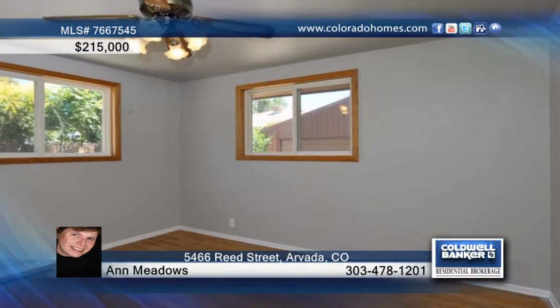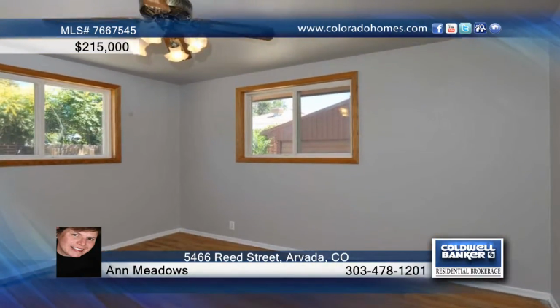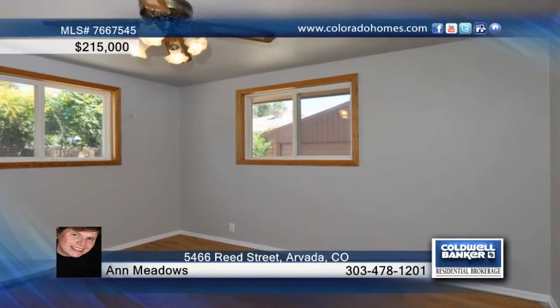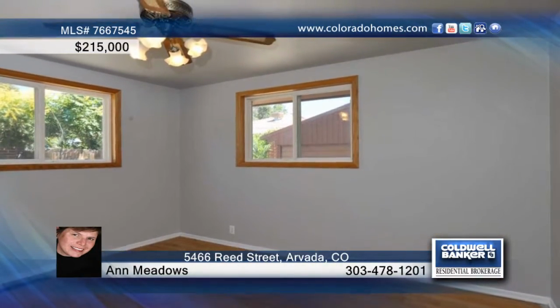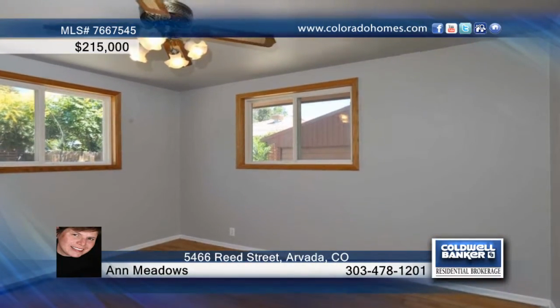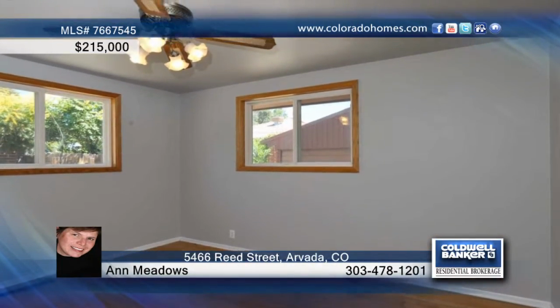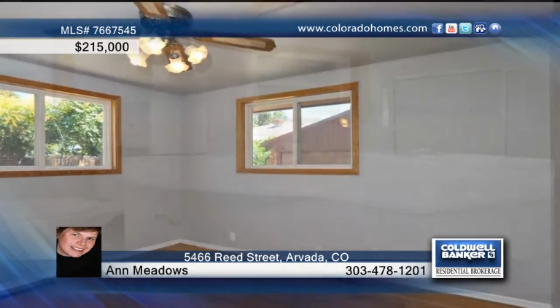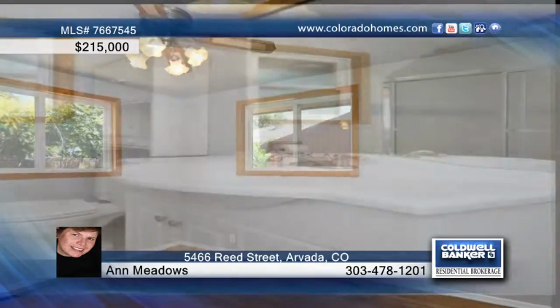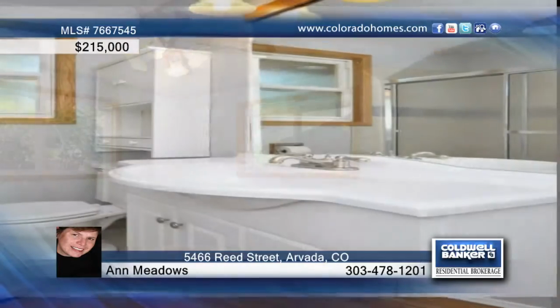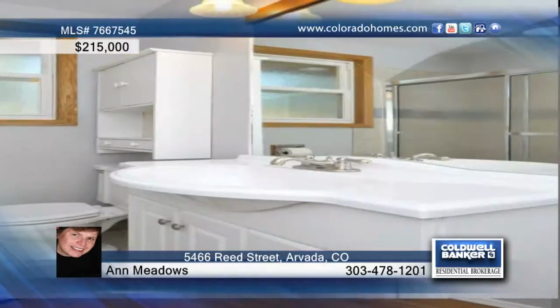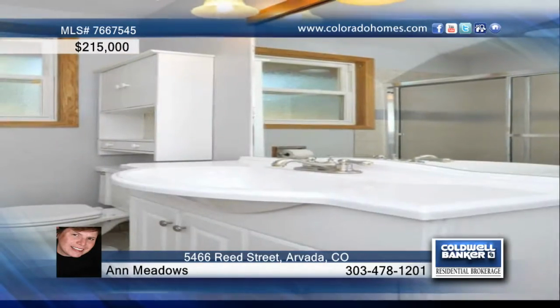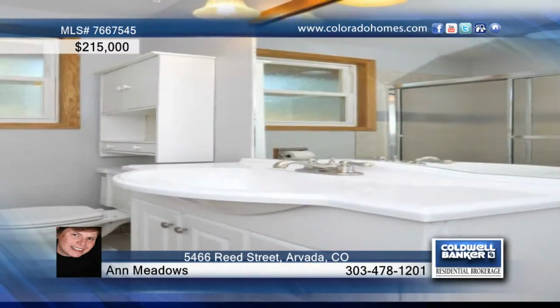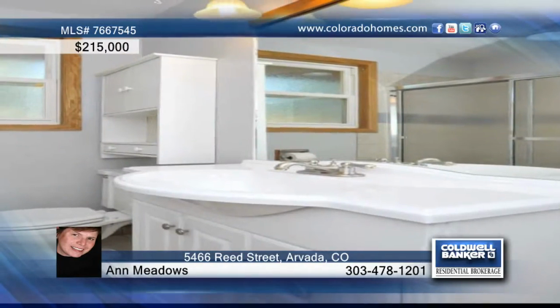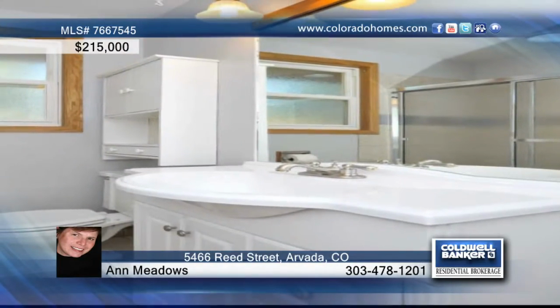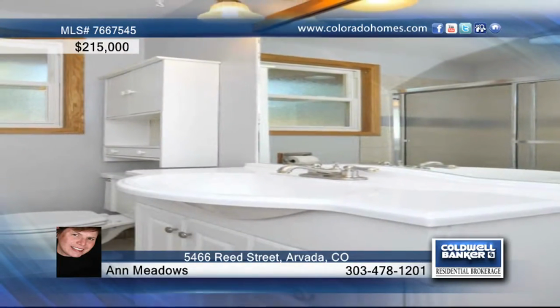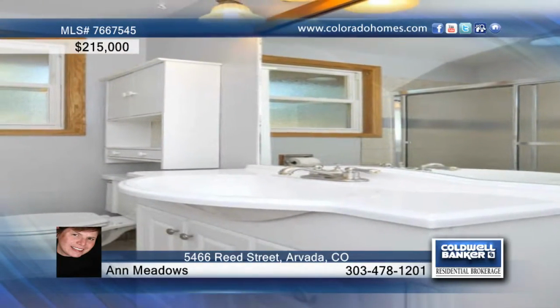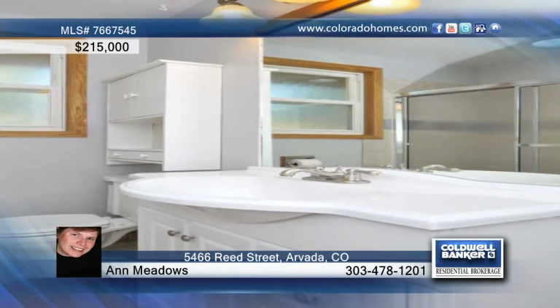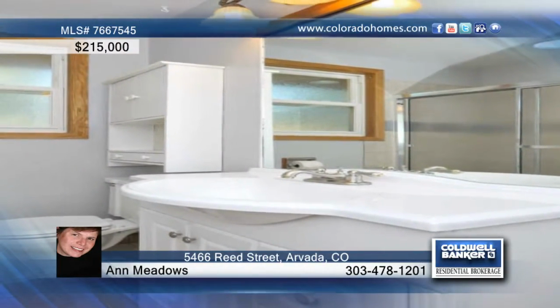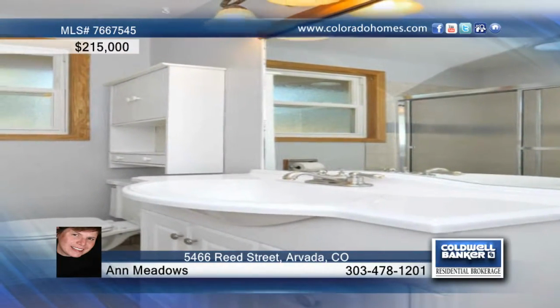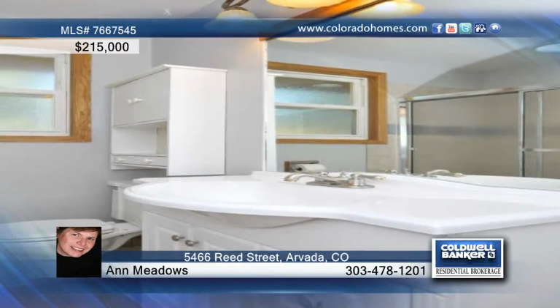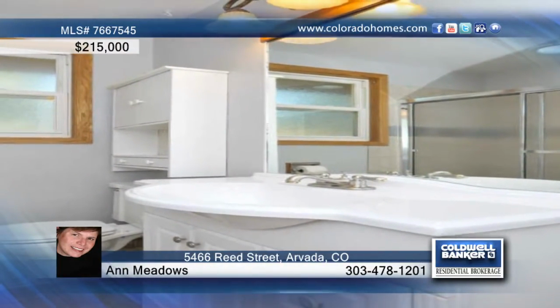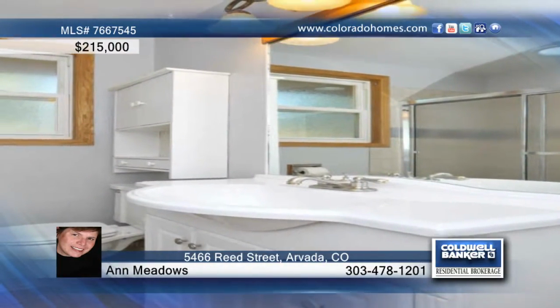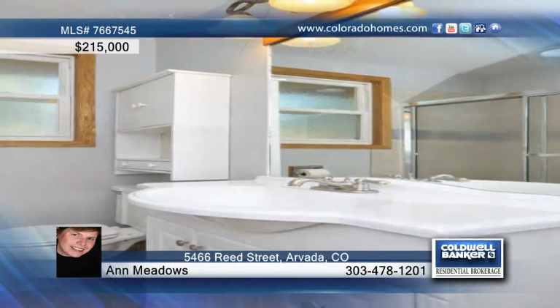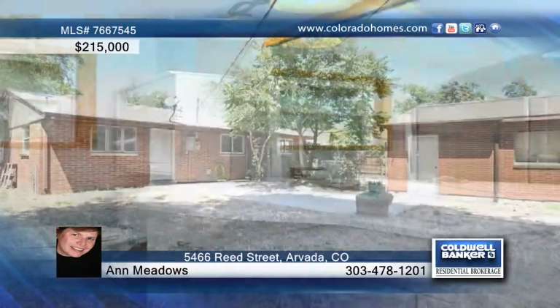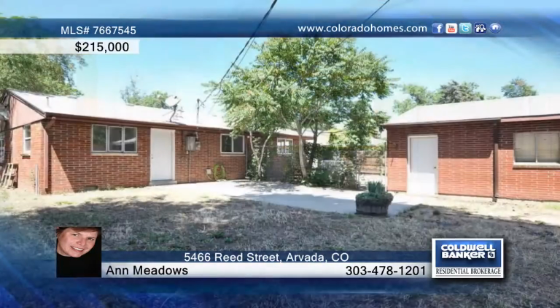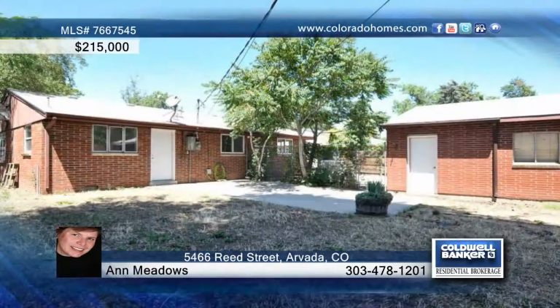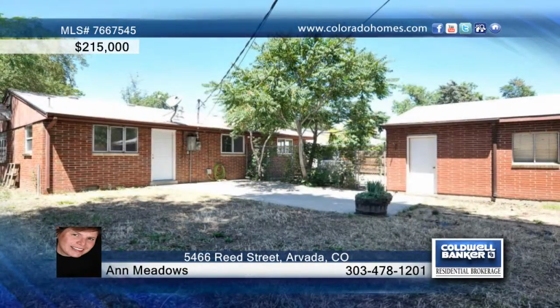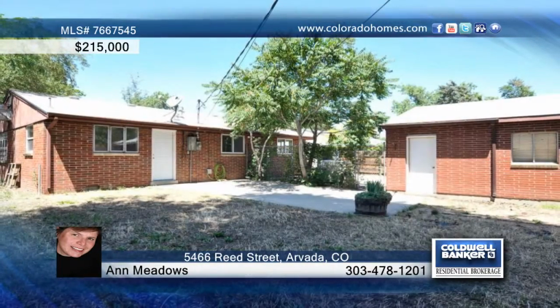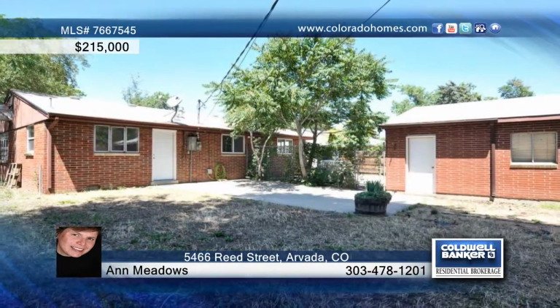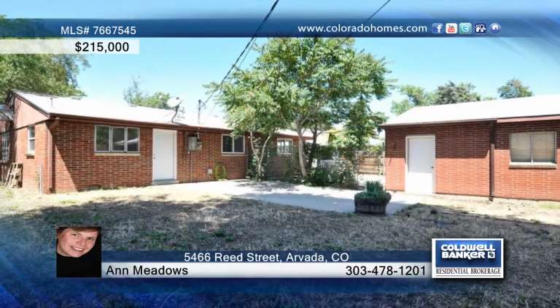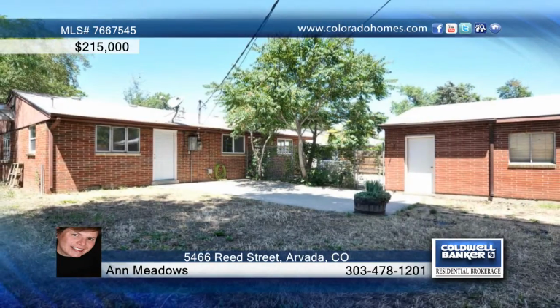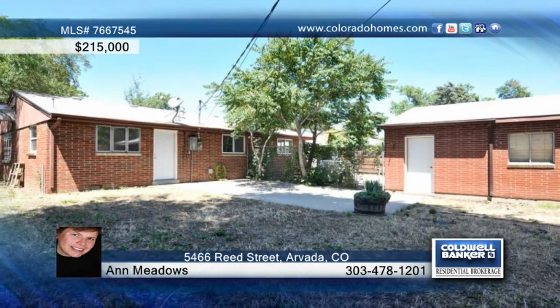An oversized two-car garage completes this lovely home. Call Ann Meadows for the keys to your new home.